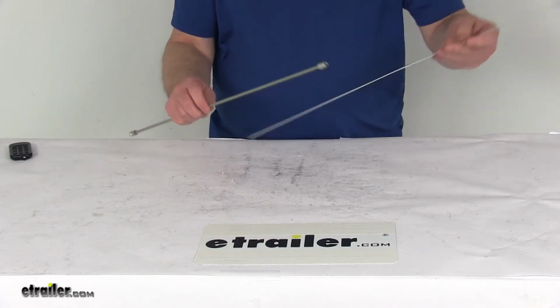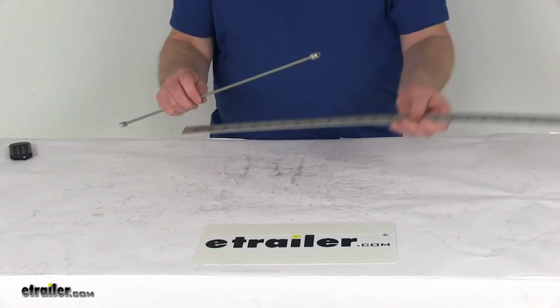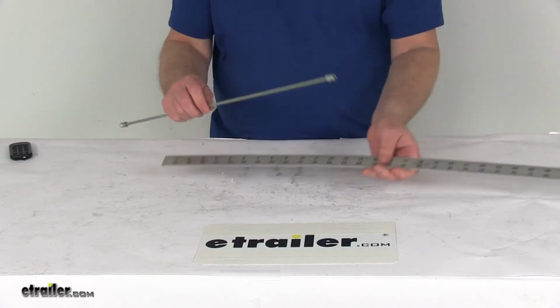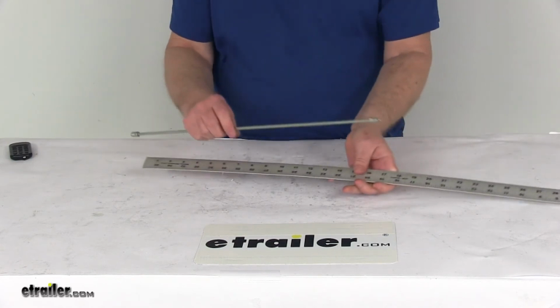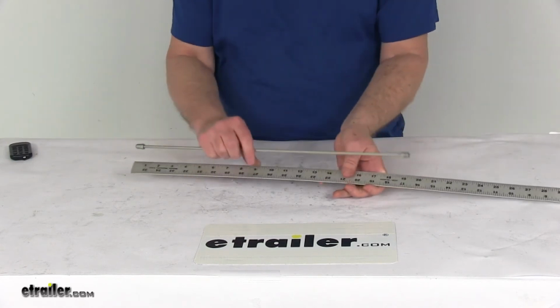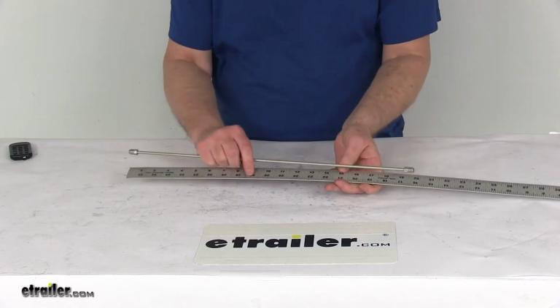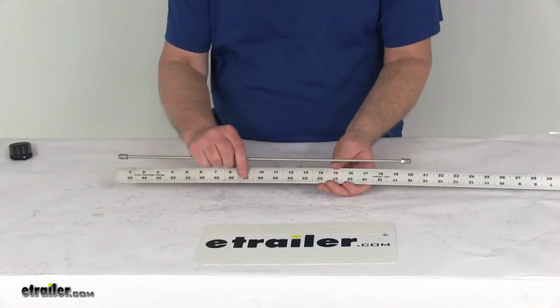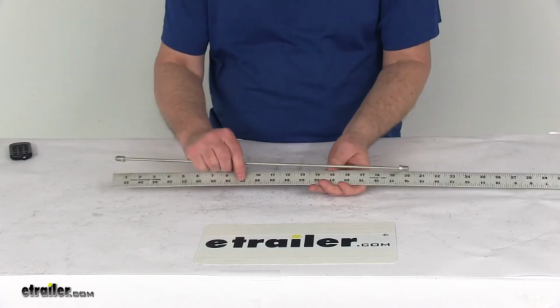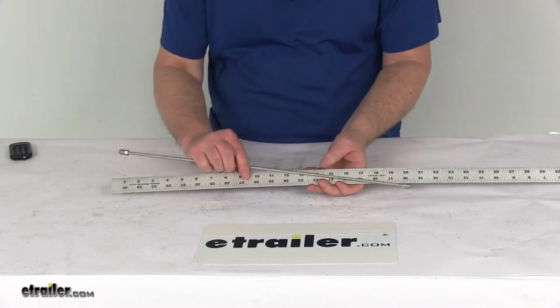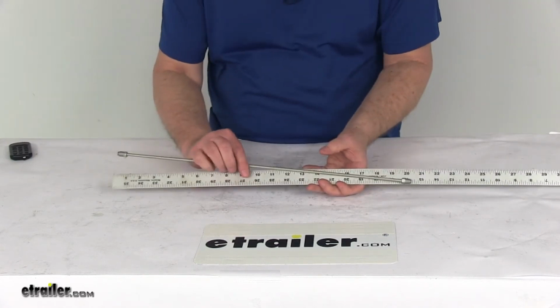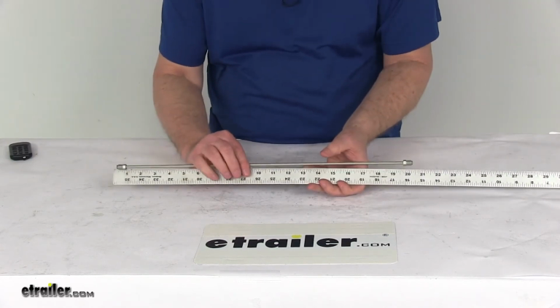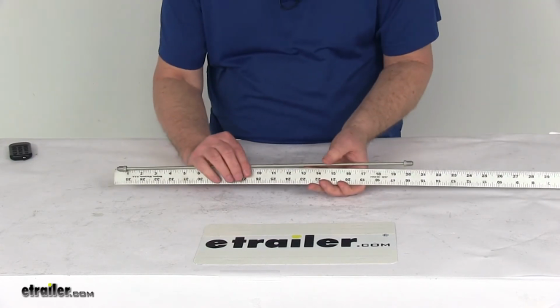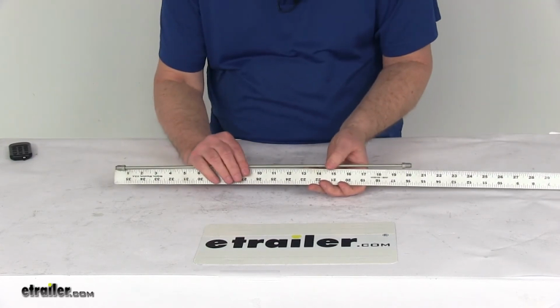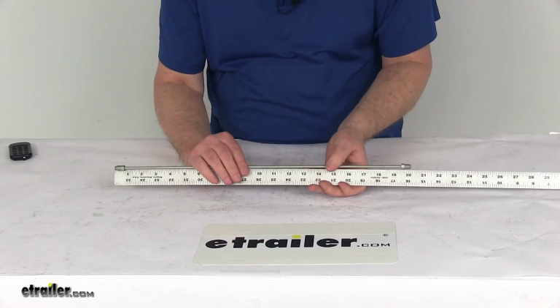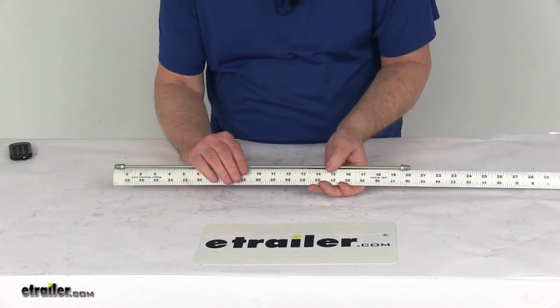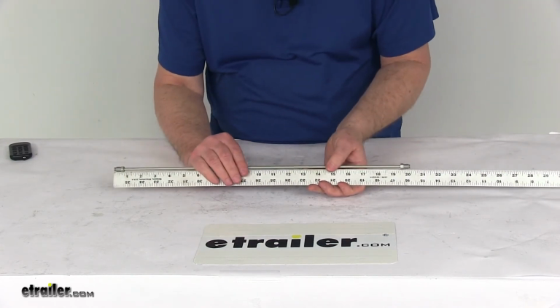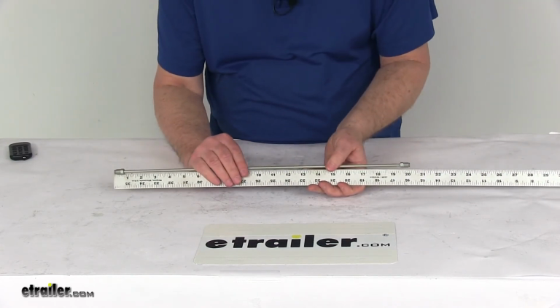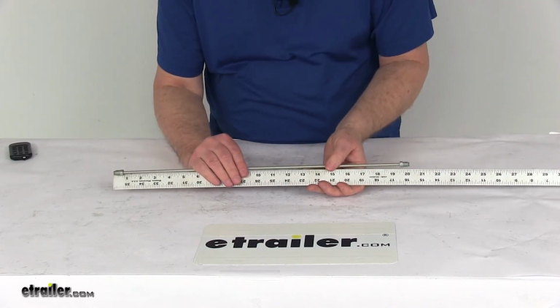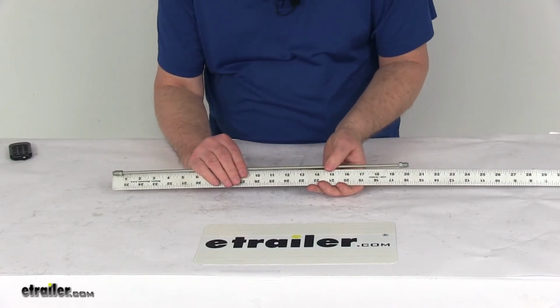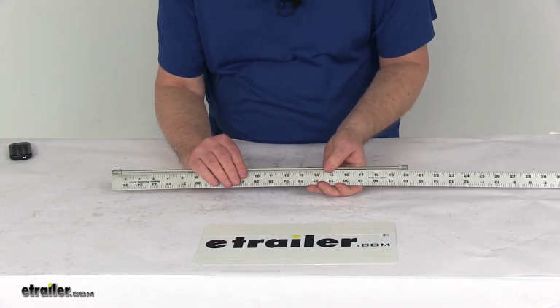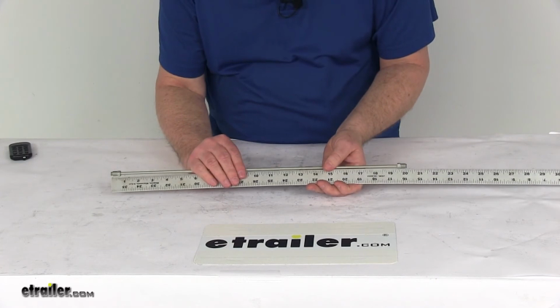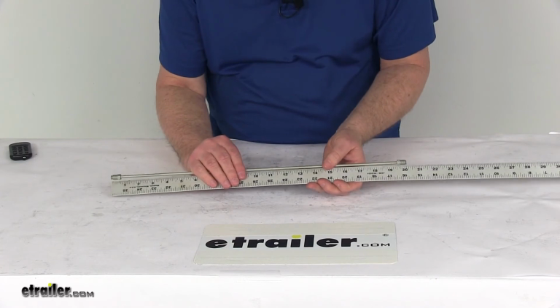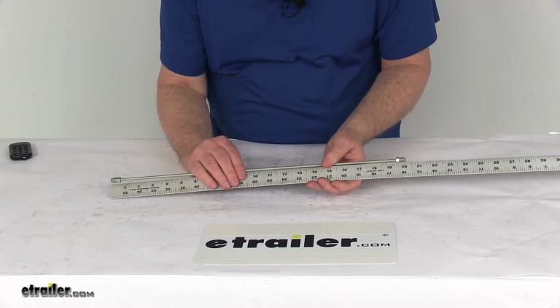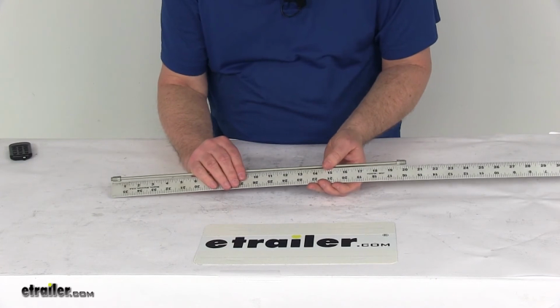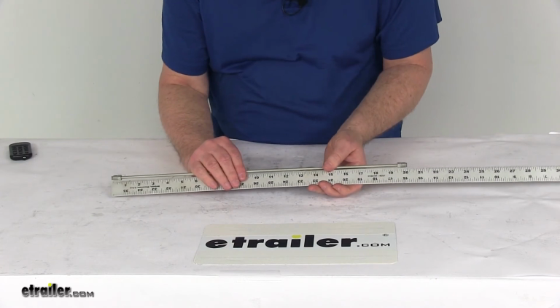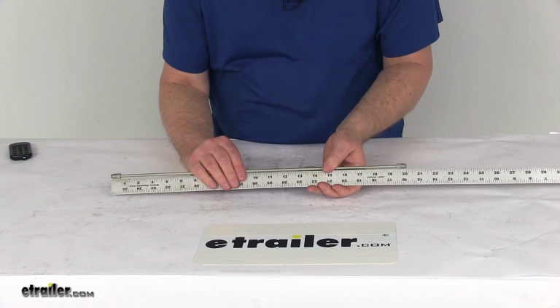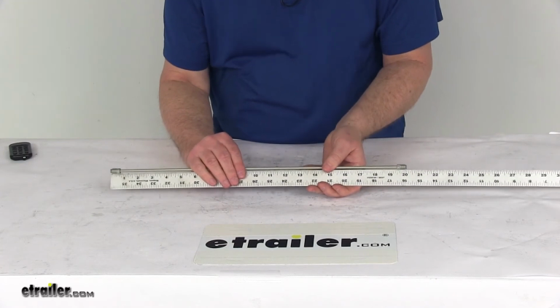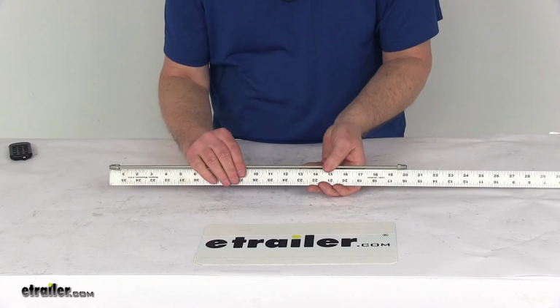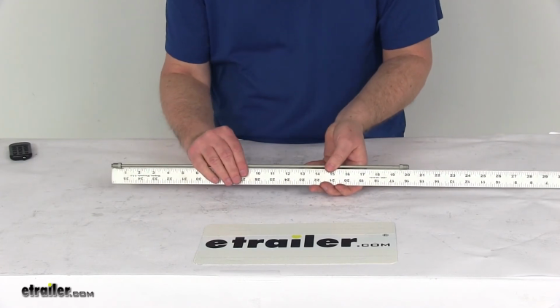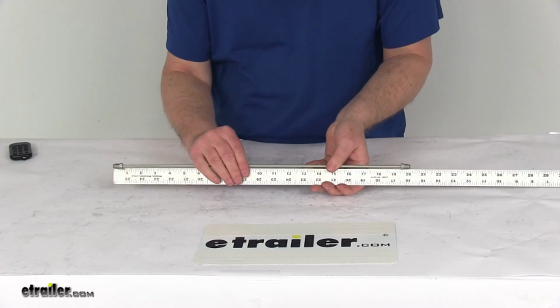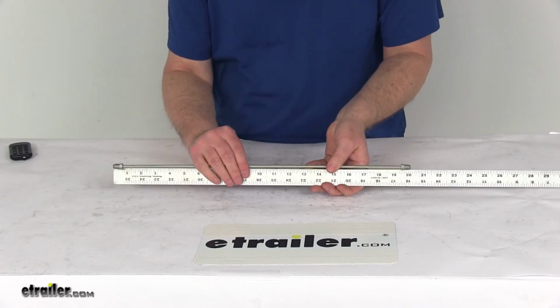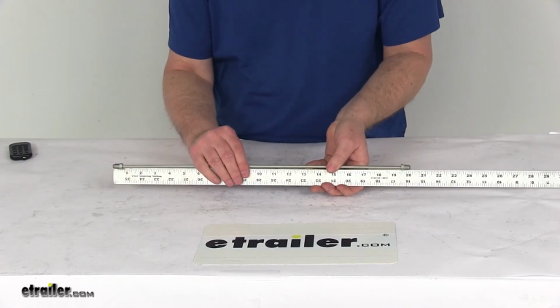I just want to show you — I'm going to measure with the ruler here end to end — it's going to be right at 20 inches in length.